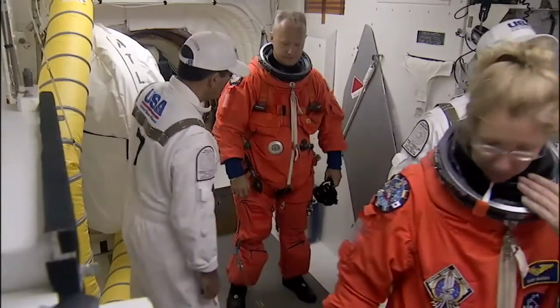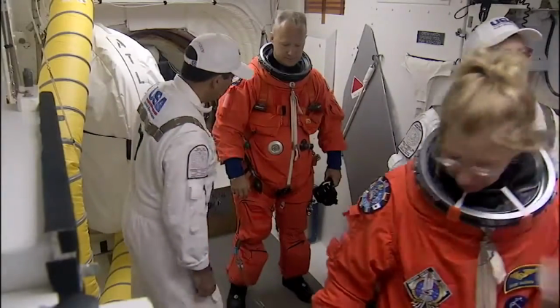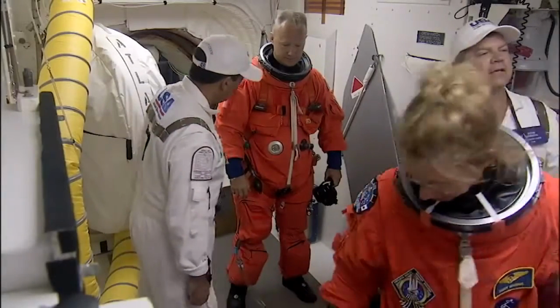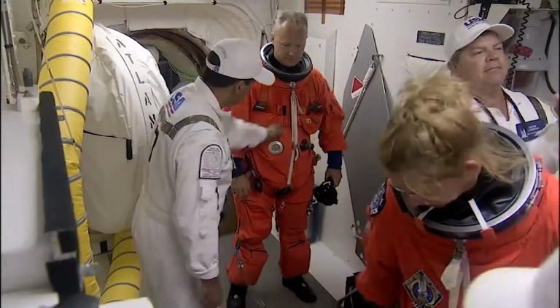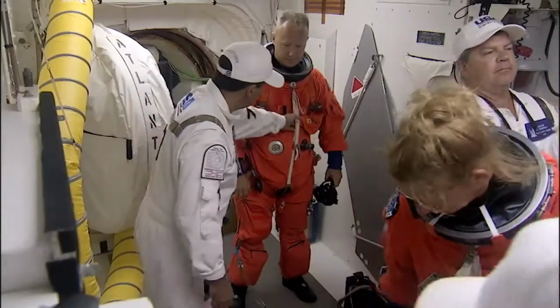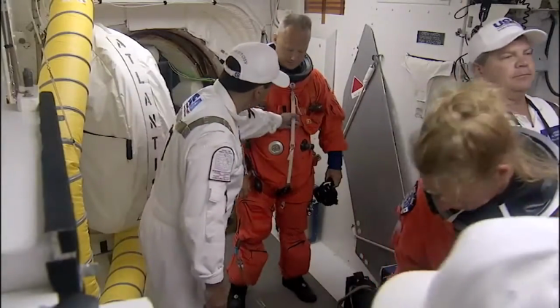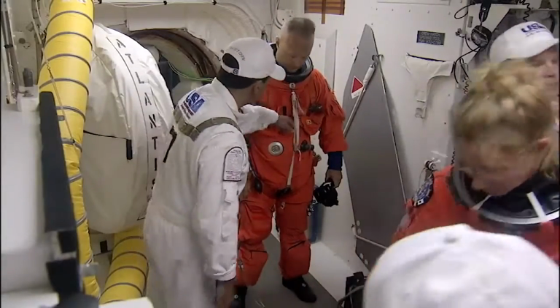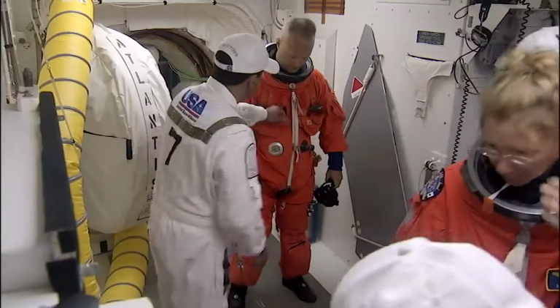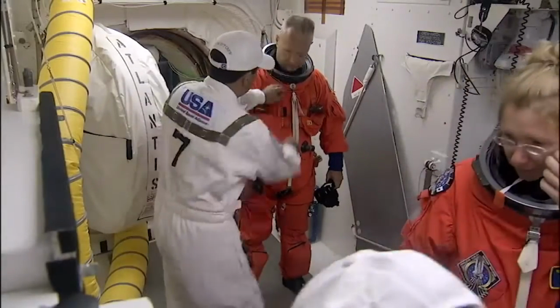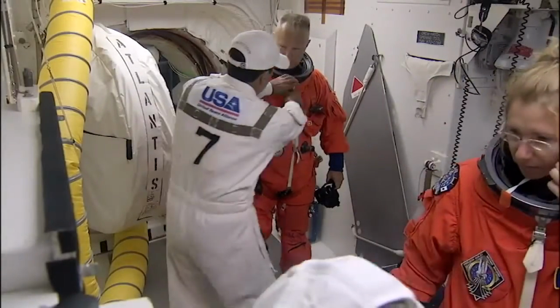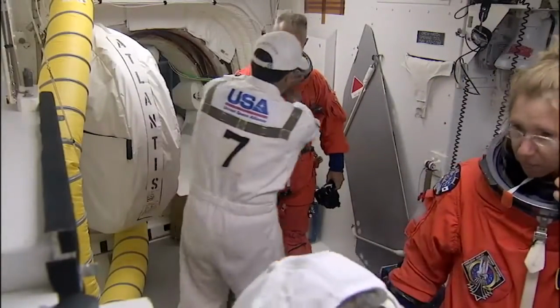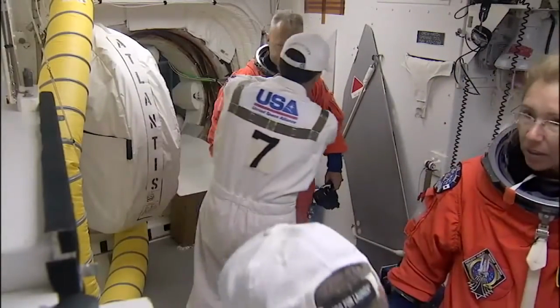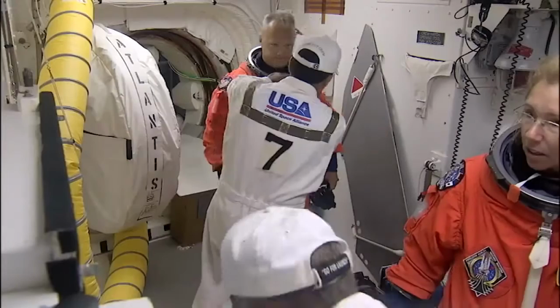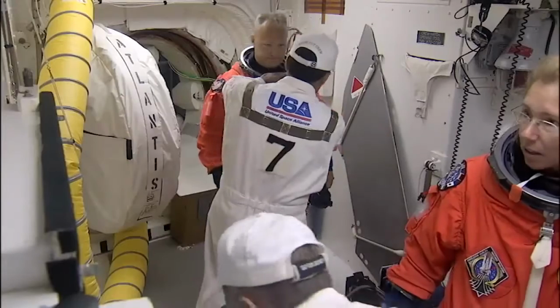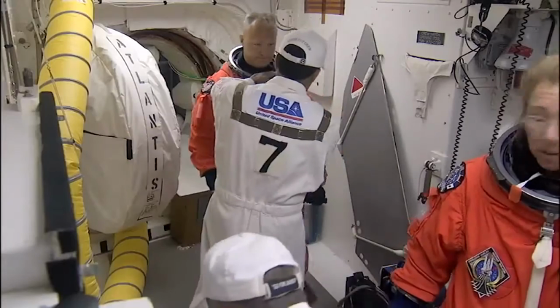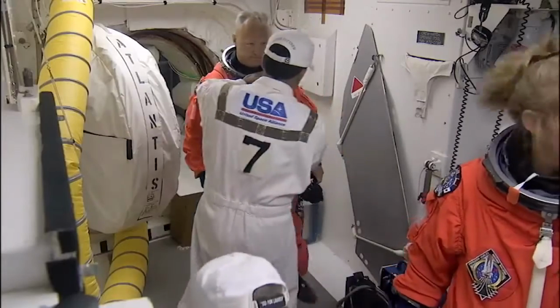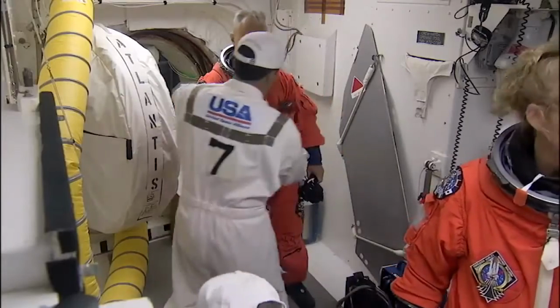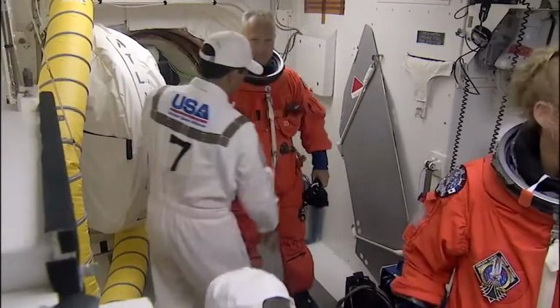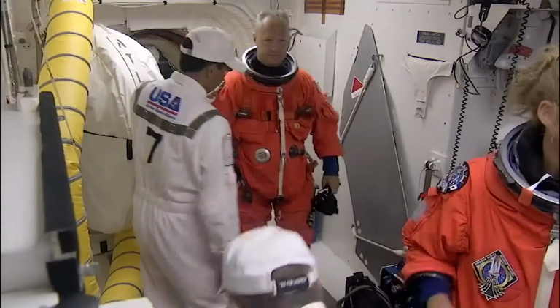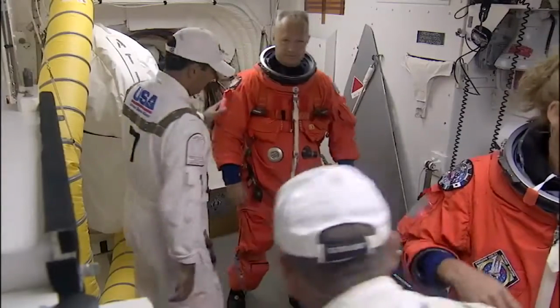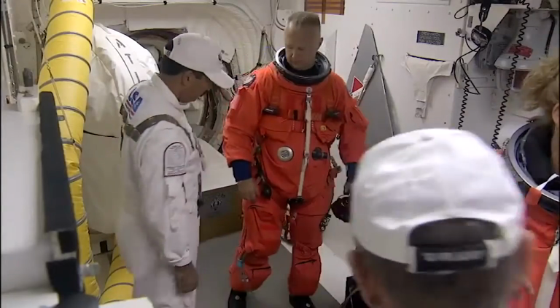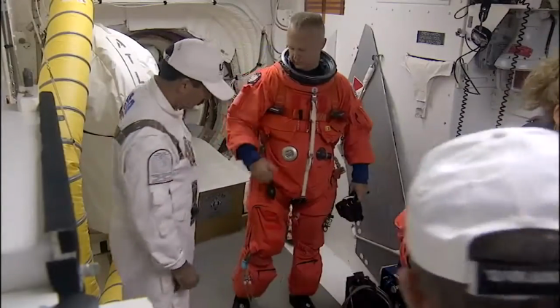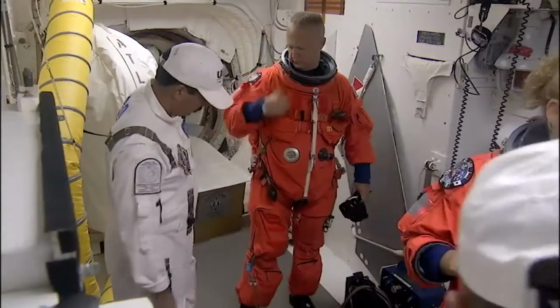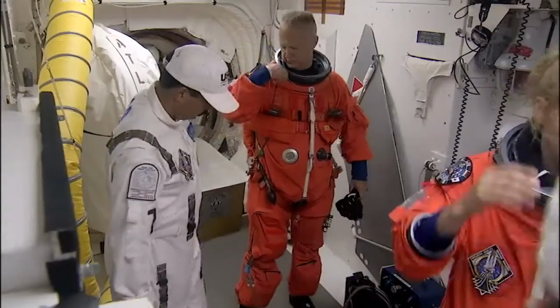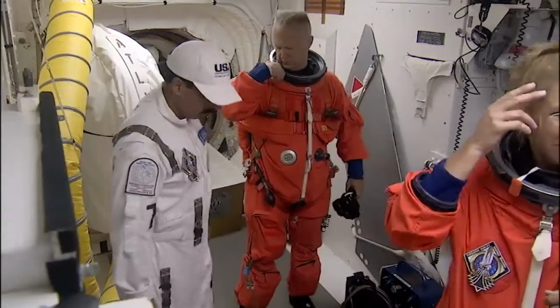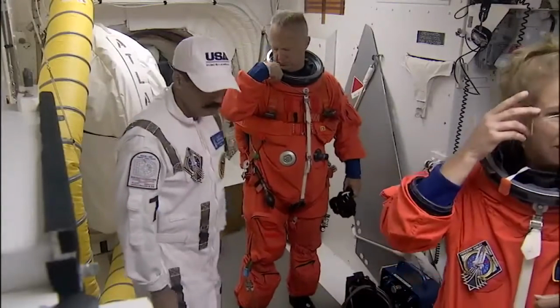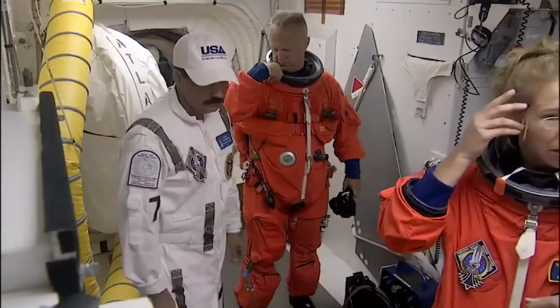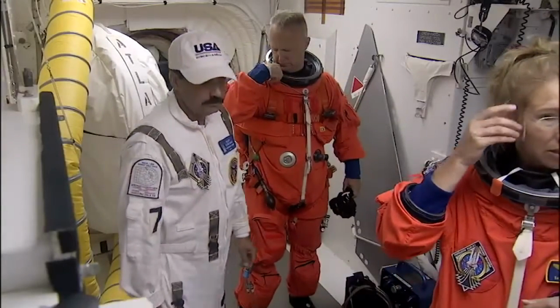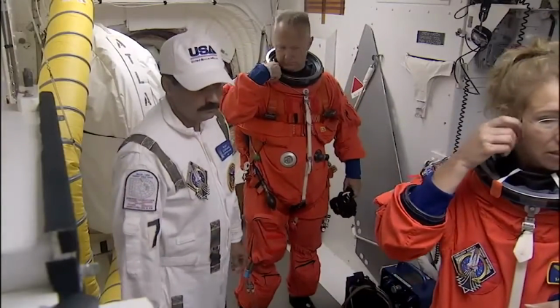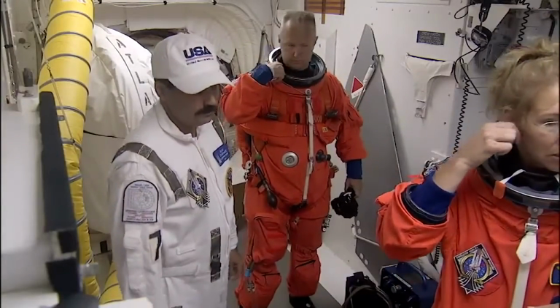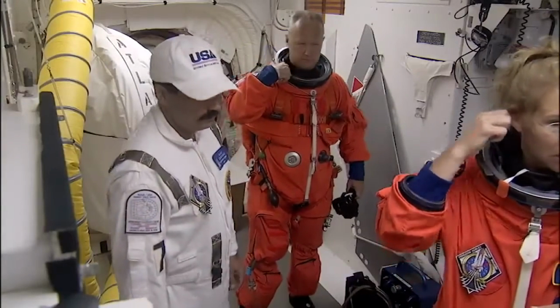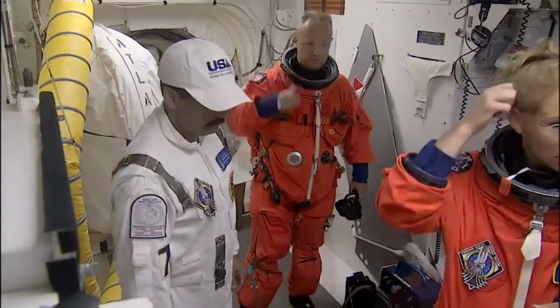Number four there is Rene Arians. He's another long-time member. By the way, all the guys we've talked about so far are USA employees.